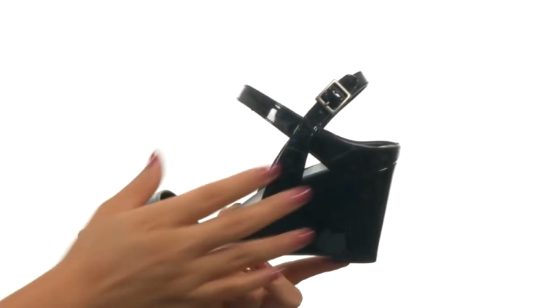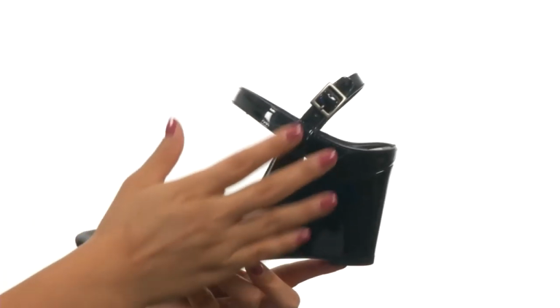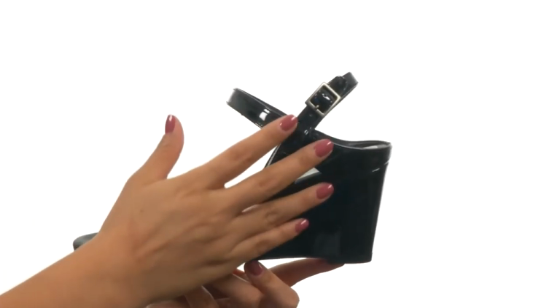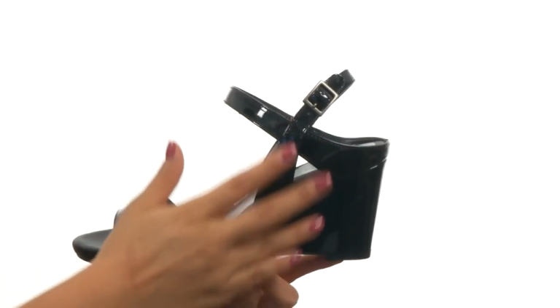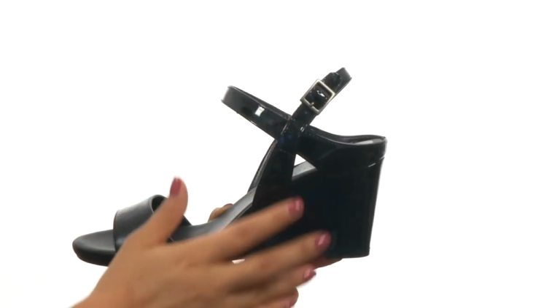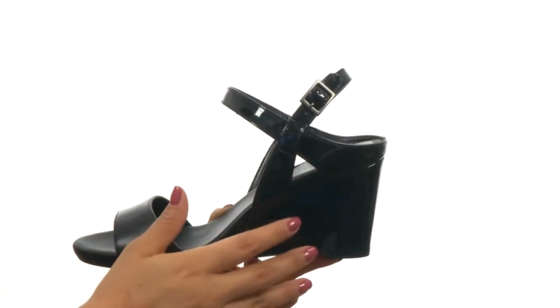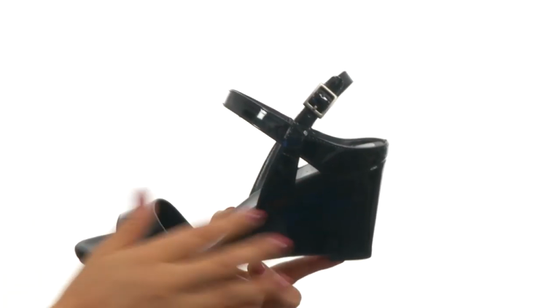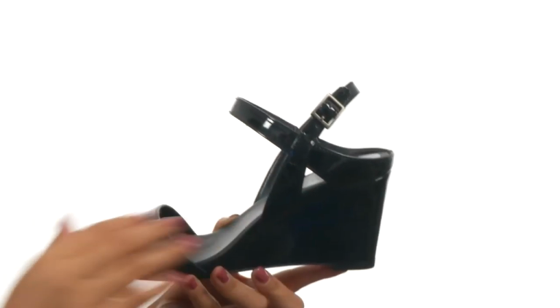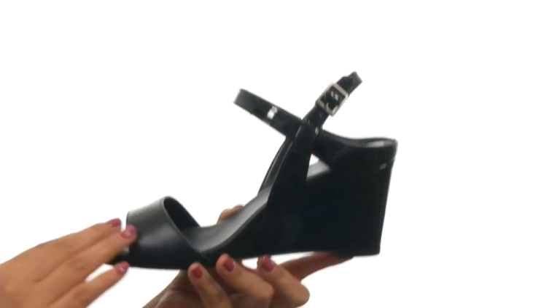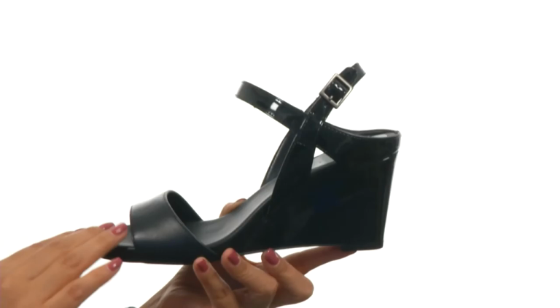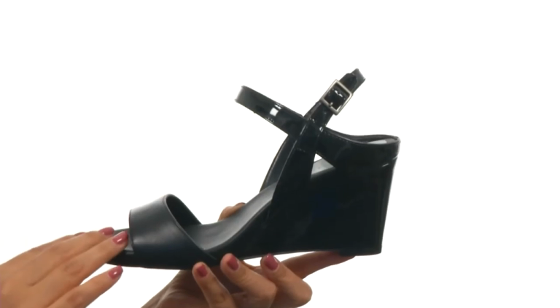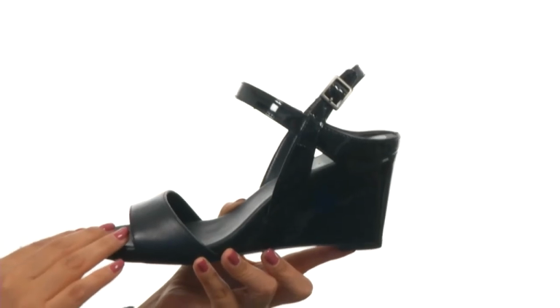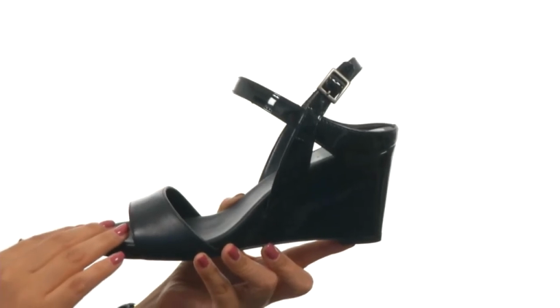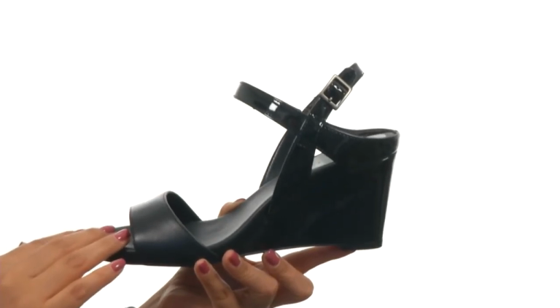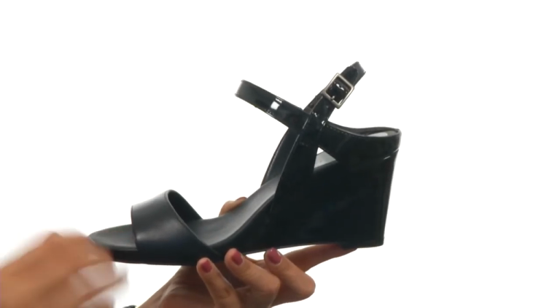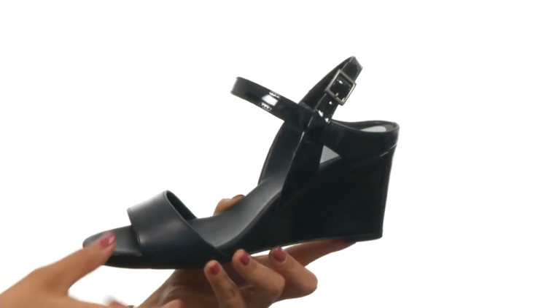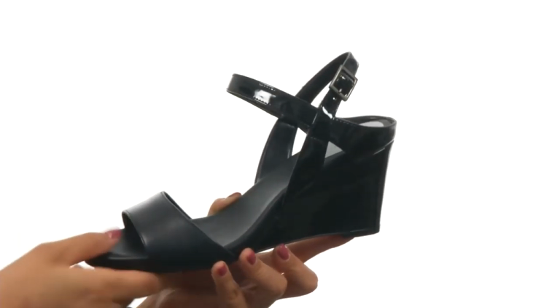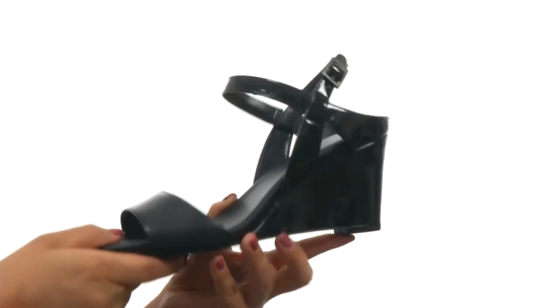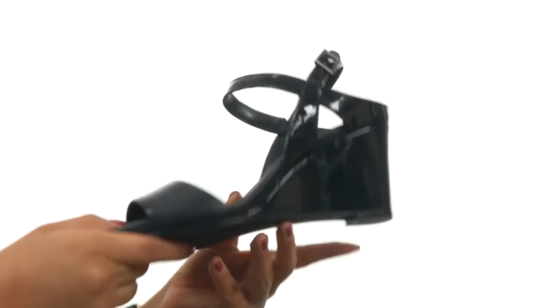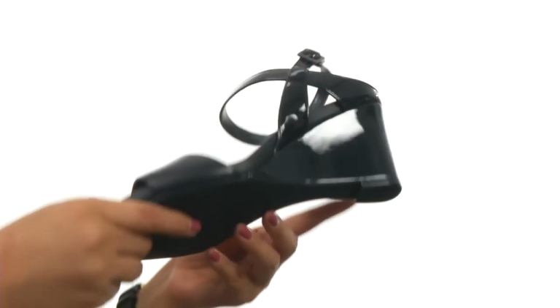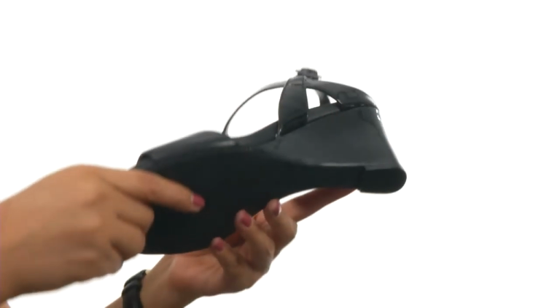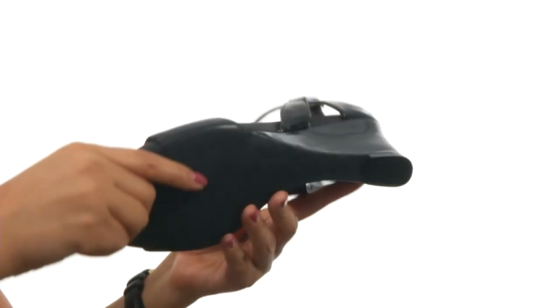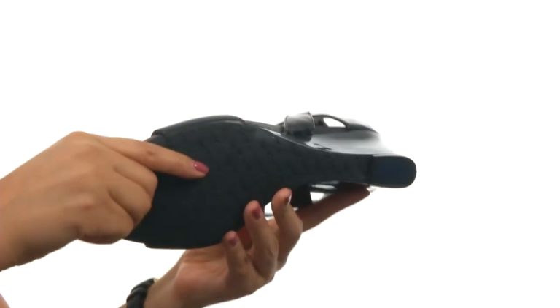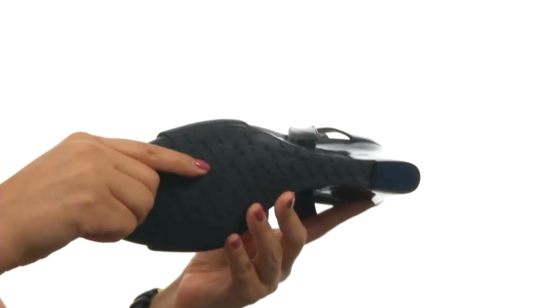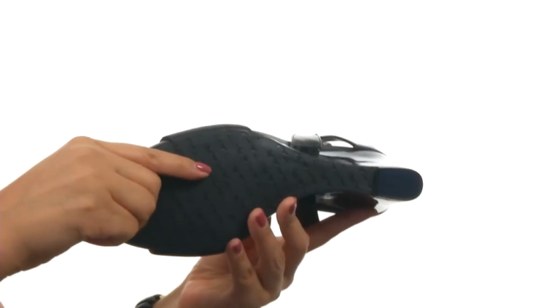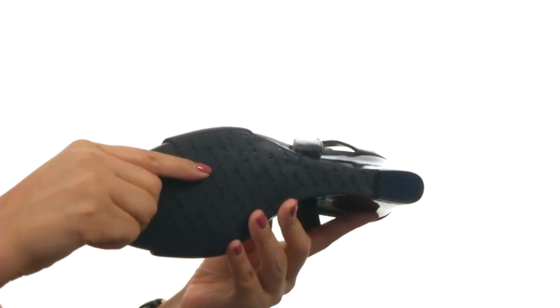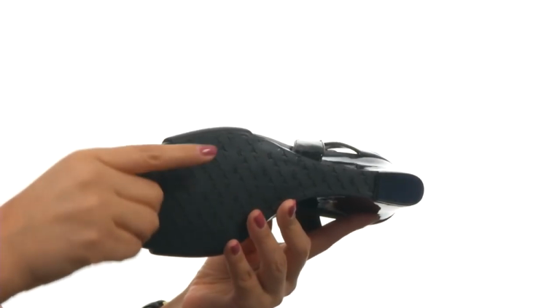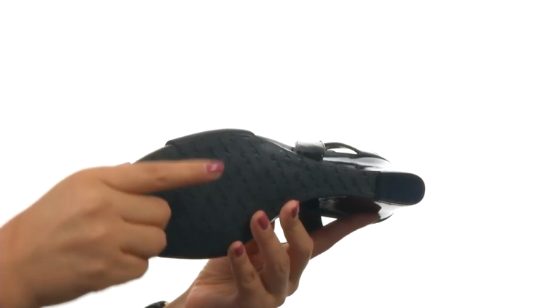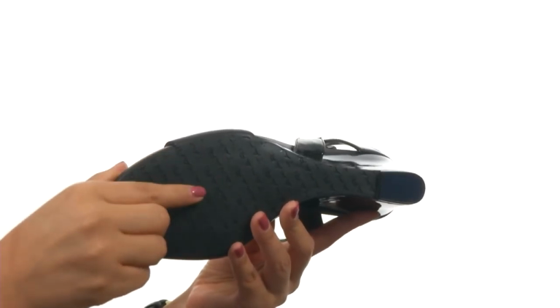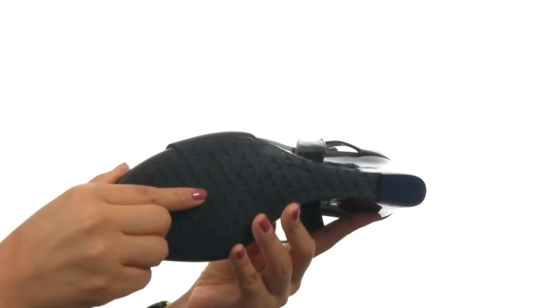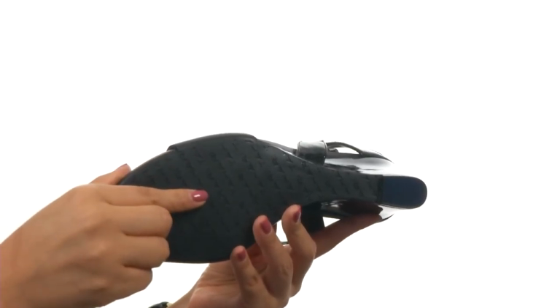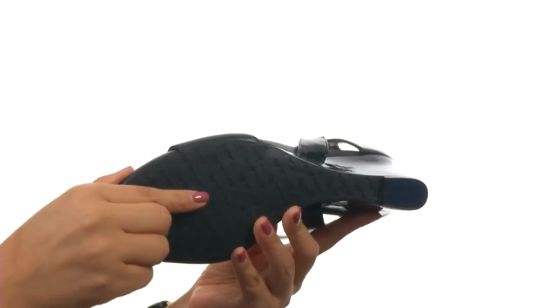There's a wedge heel for an extra boost in height. Down at the bottom, there's a durable rubber outsole.